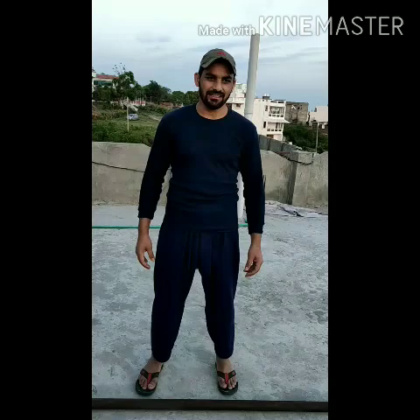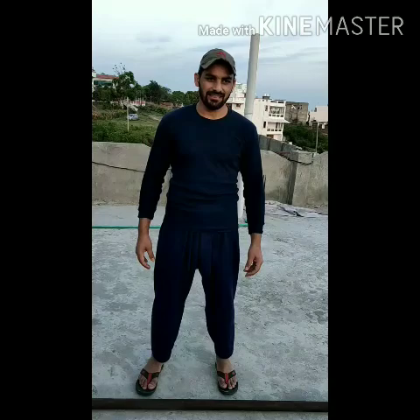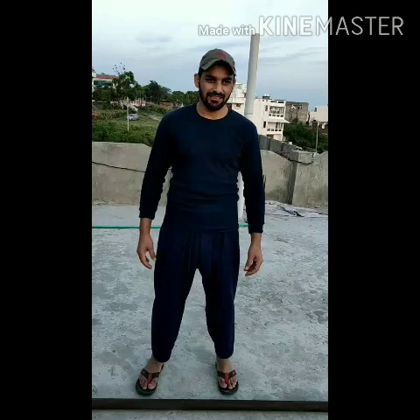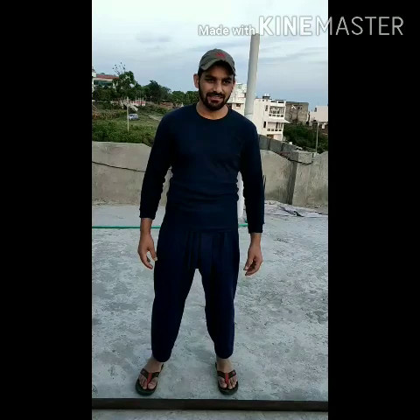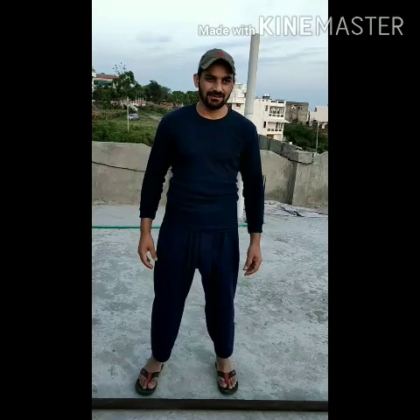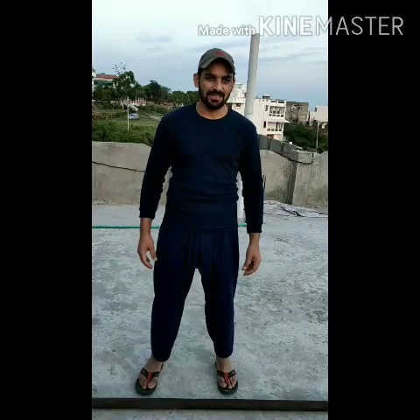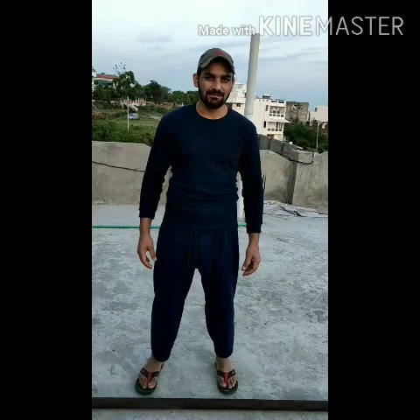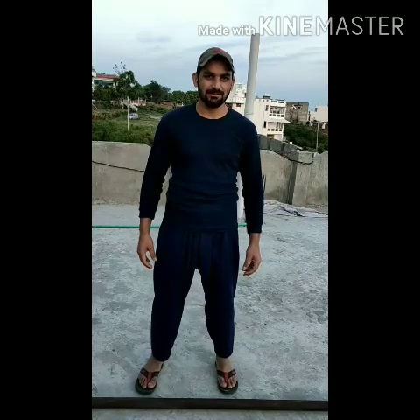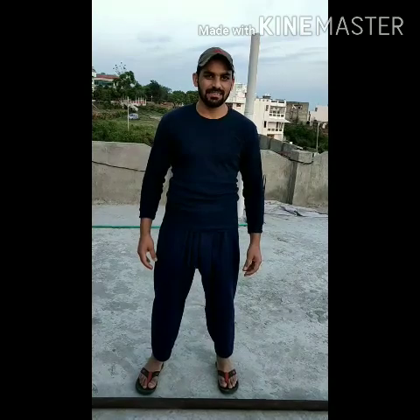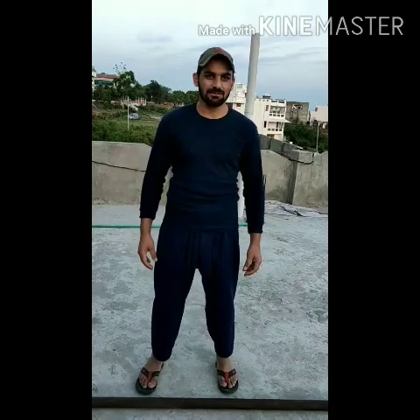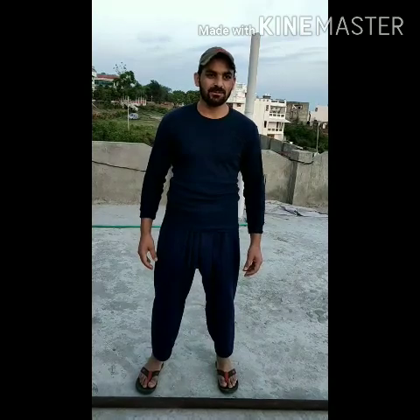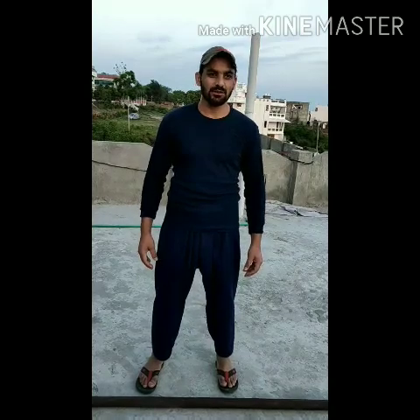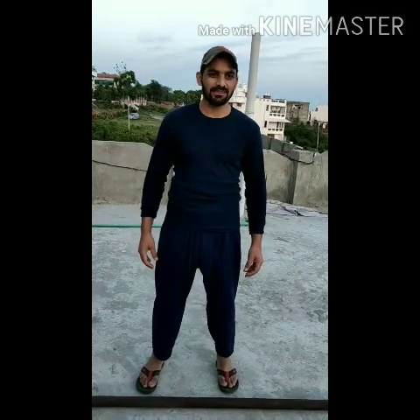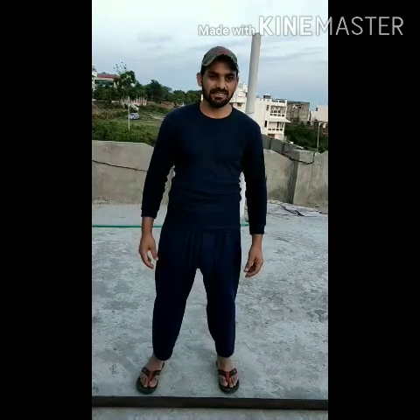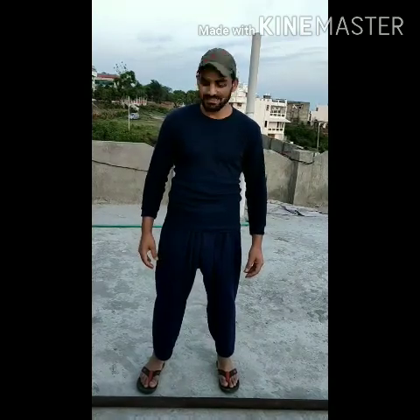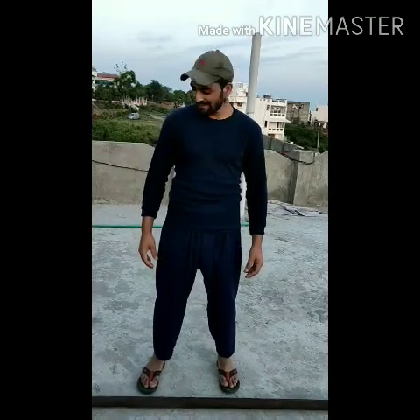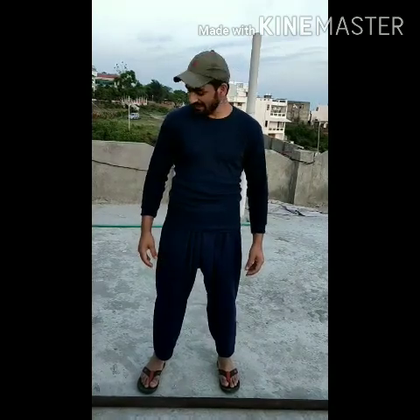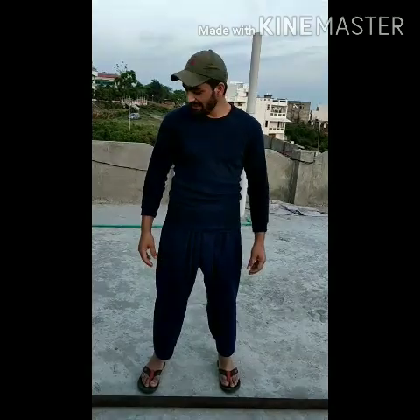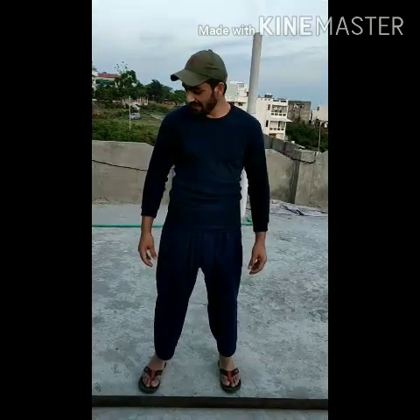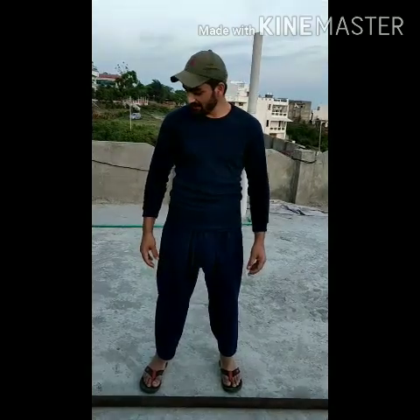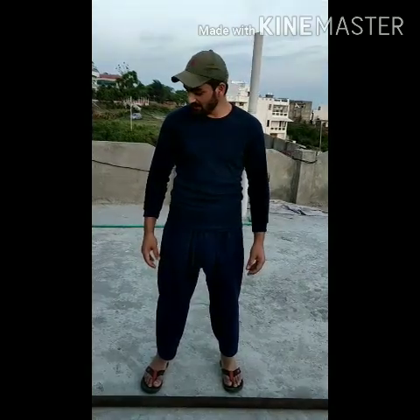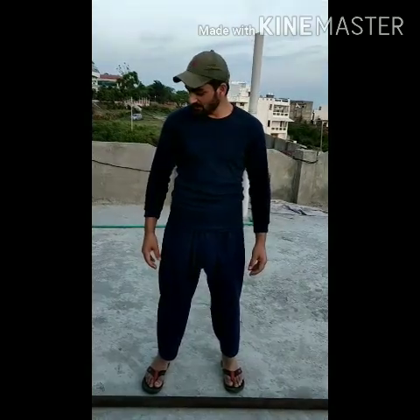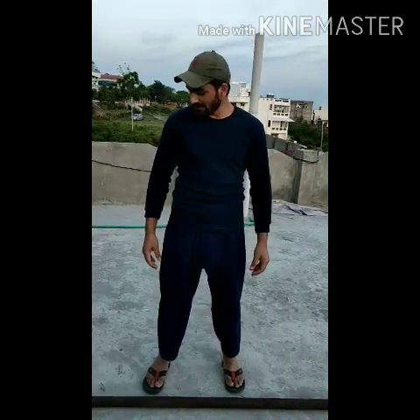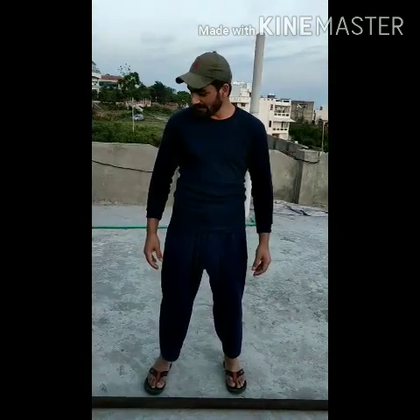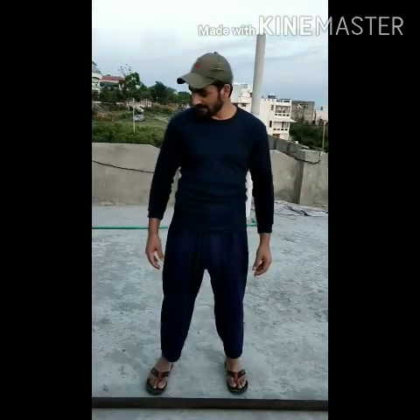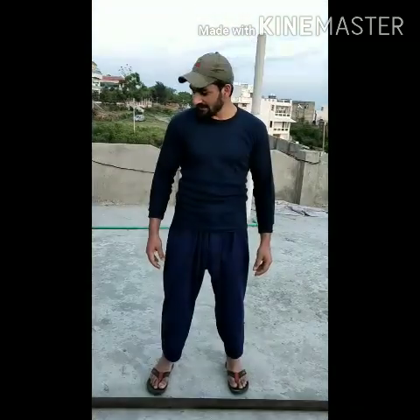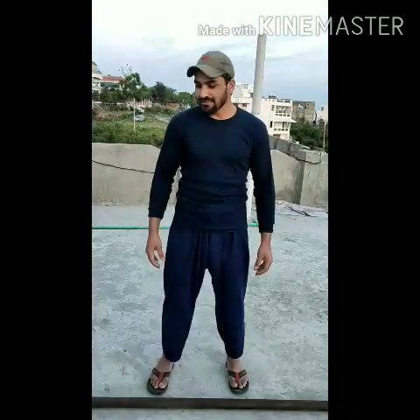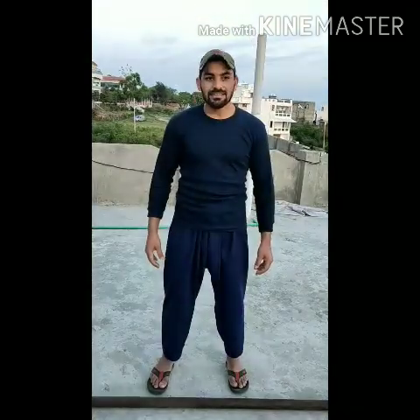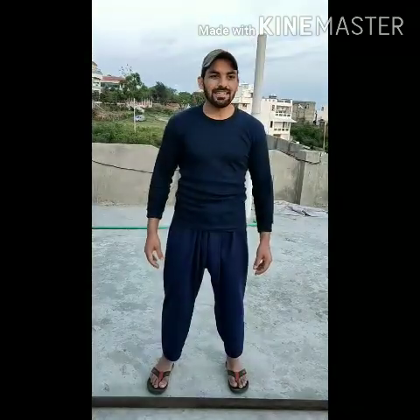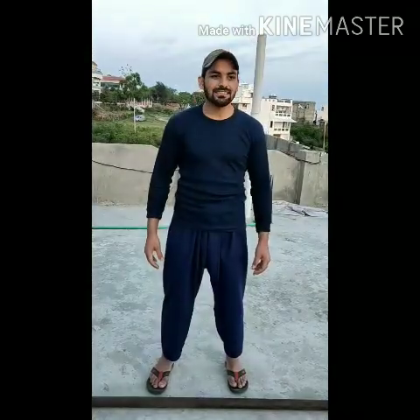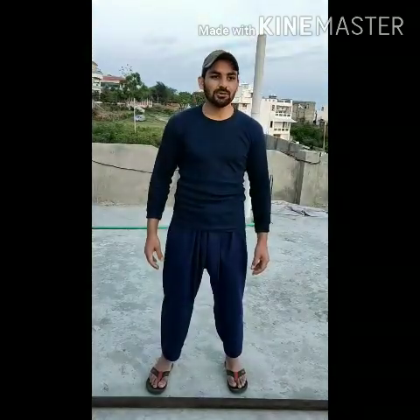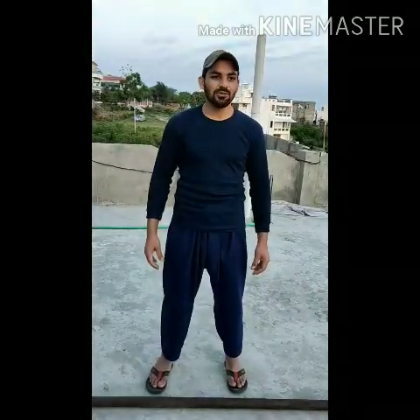First of all, we have made a video of biceps and today we will make a video about how to do the shoulders.